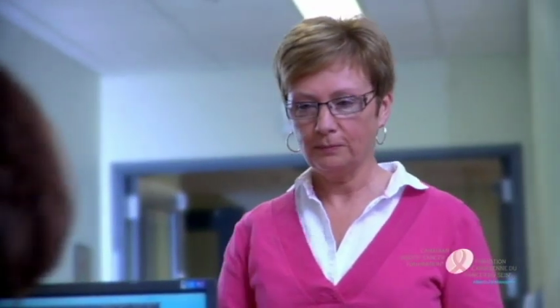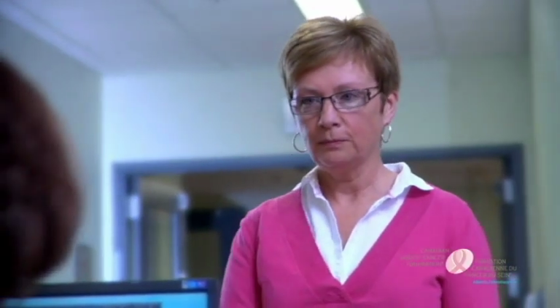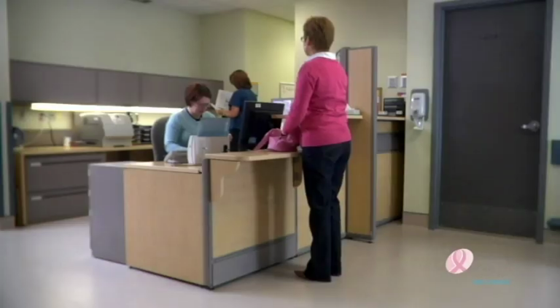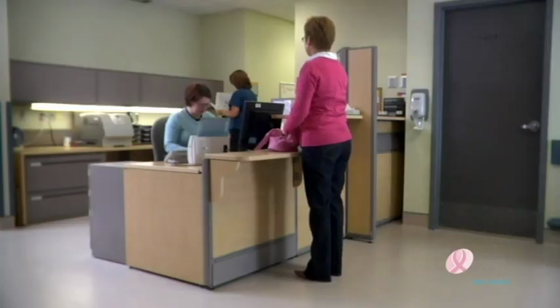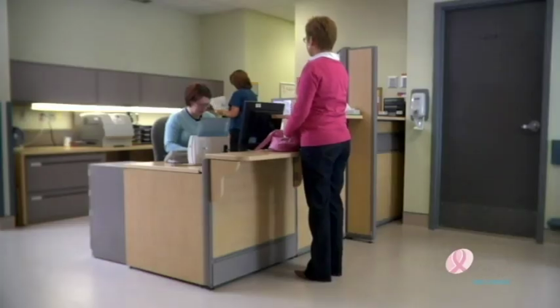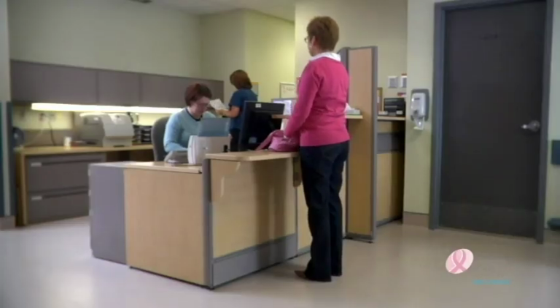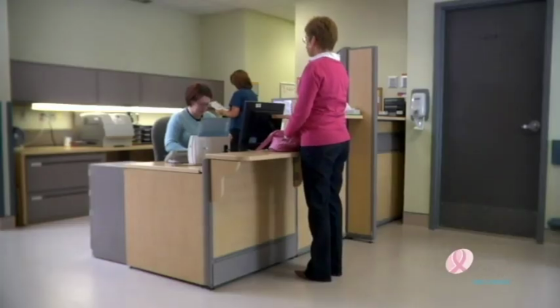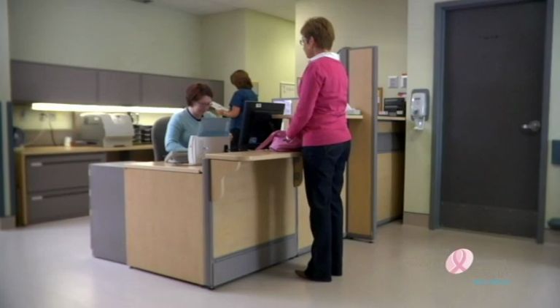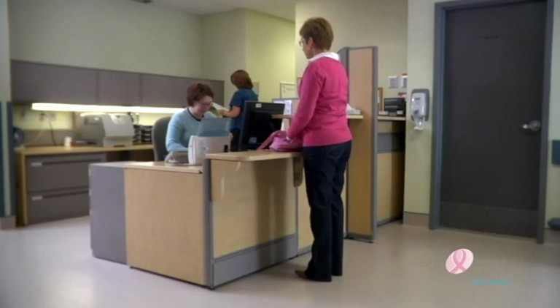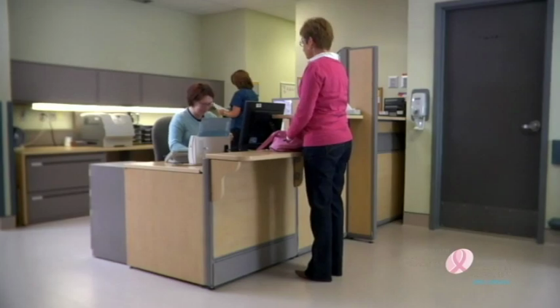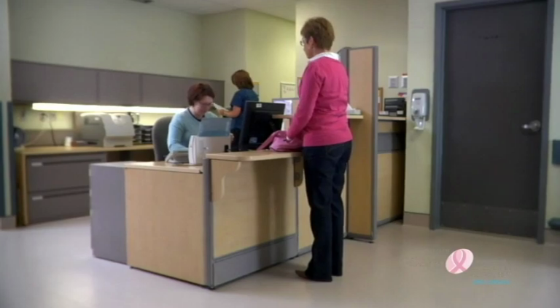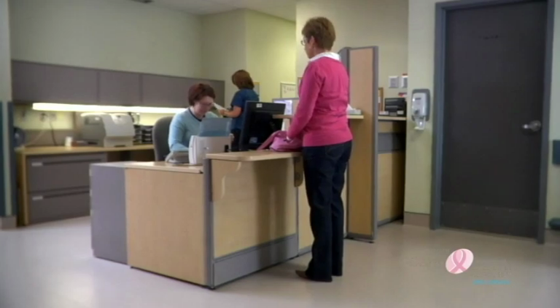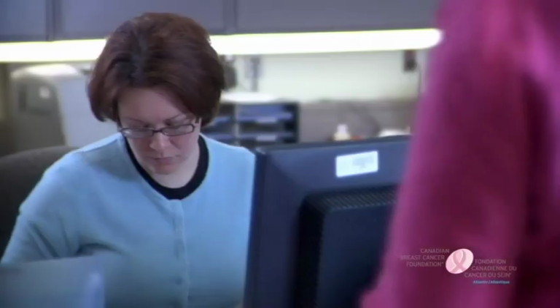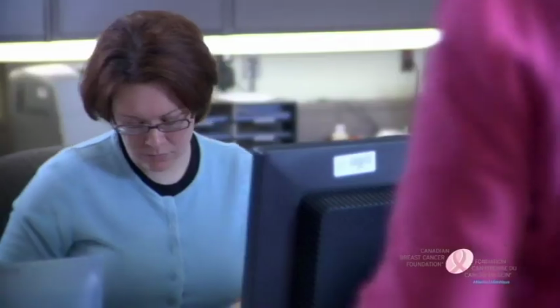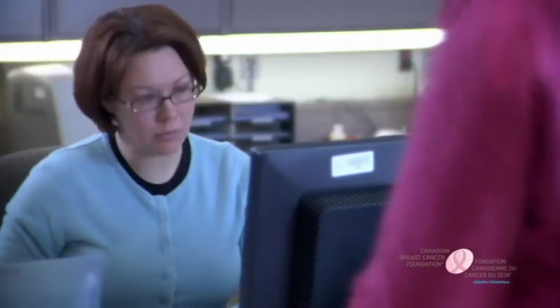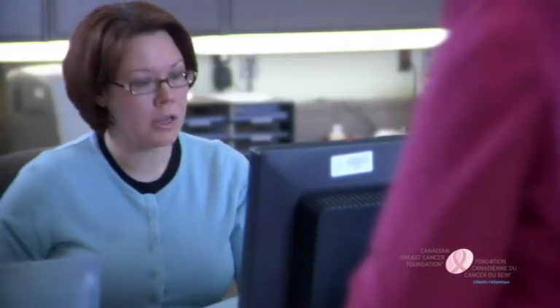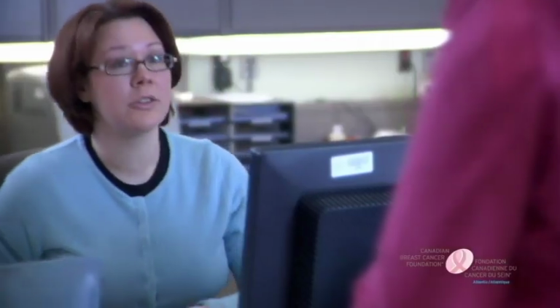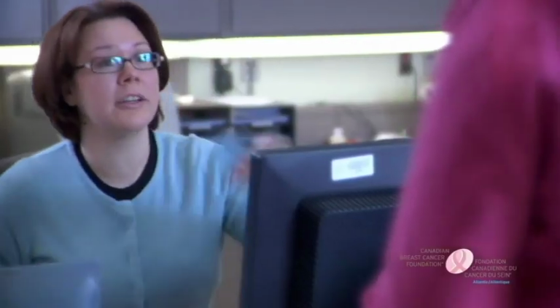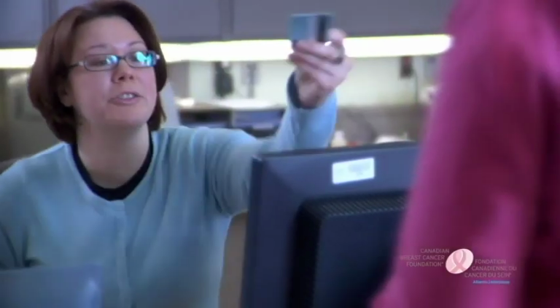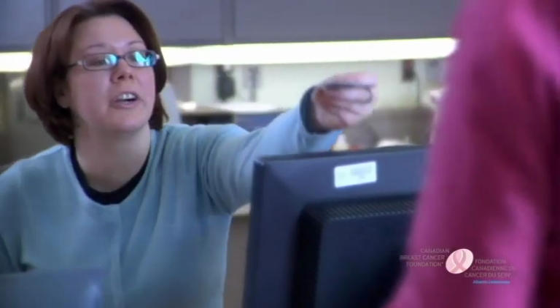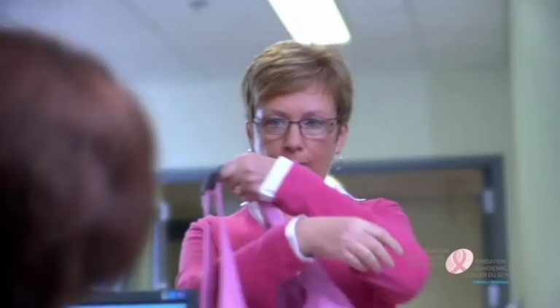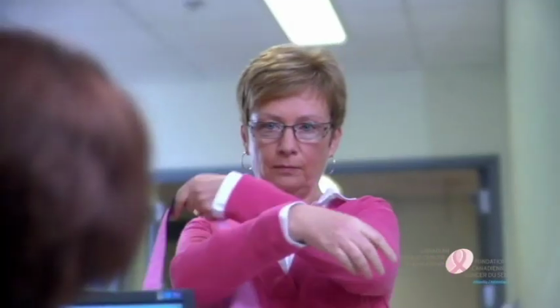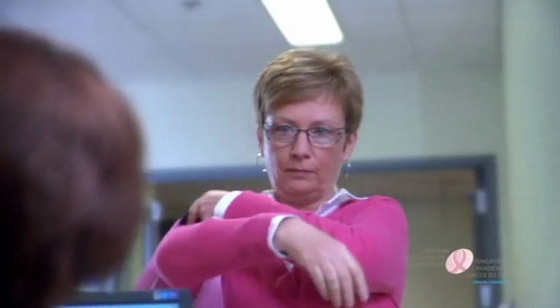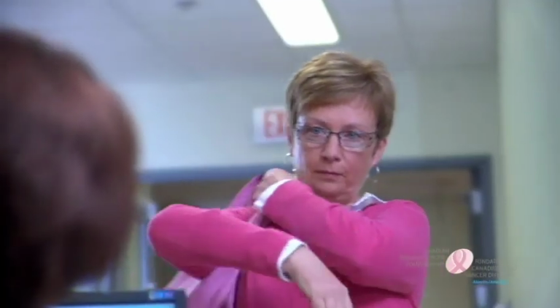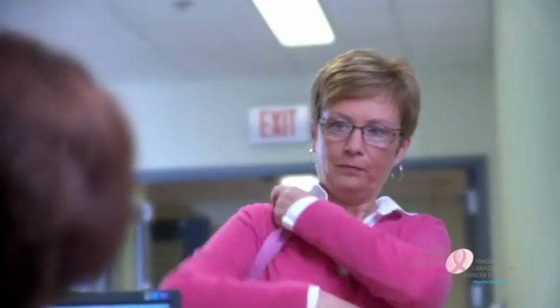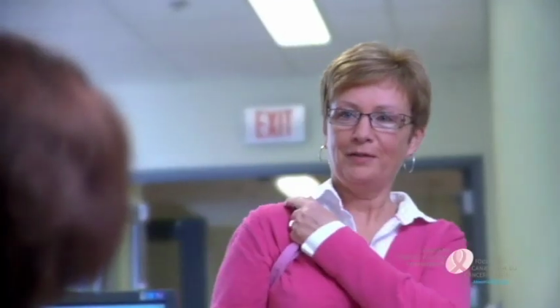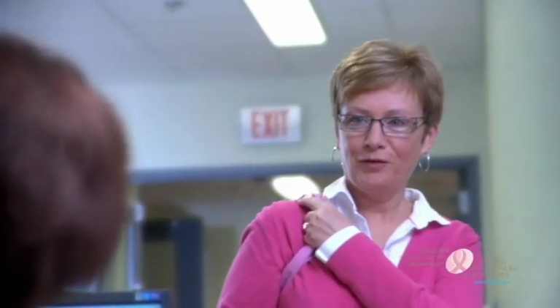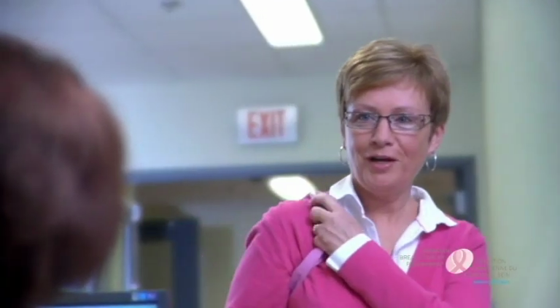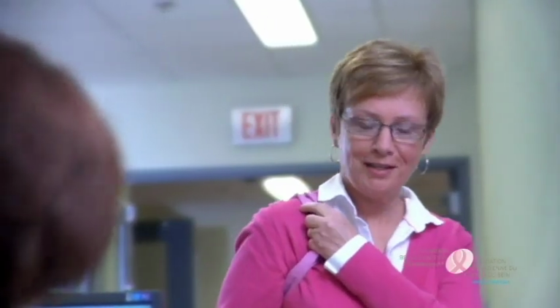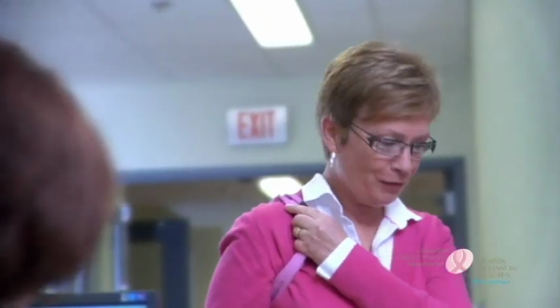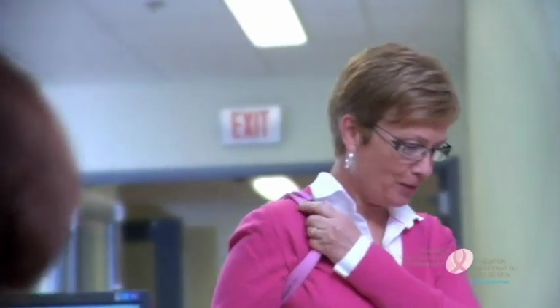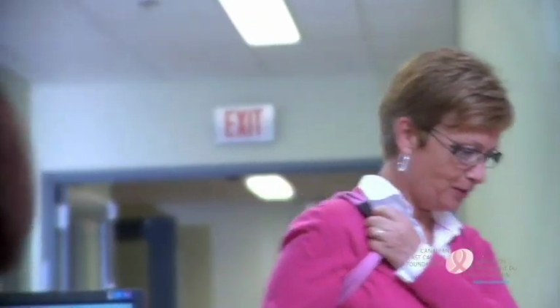After checking in at reception and before your screening, the technologist will ask you a few questions about your breast health.